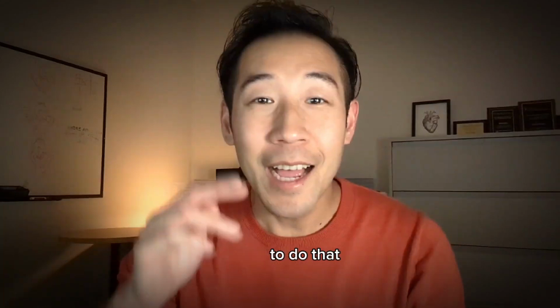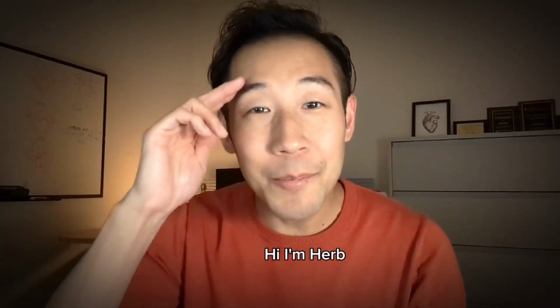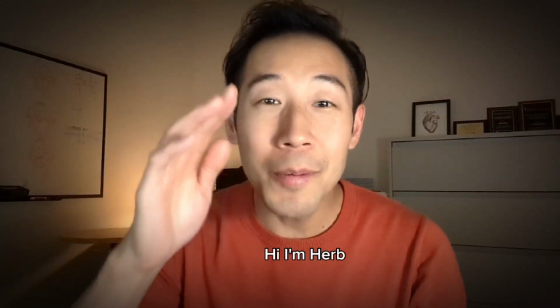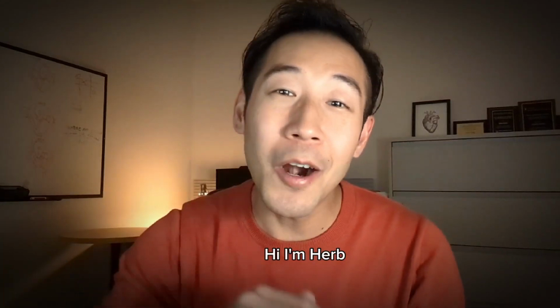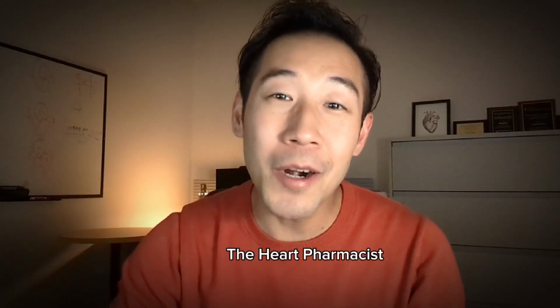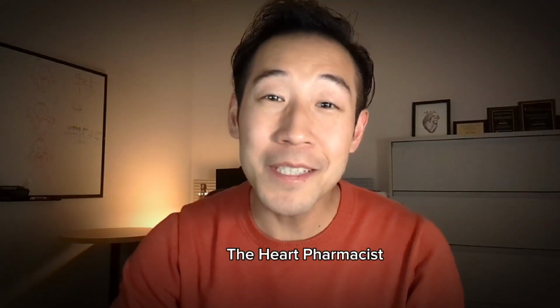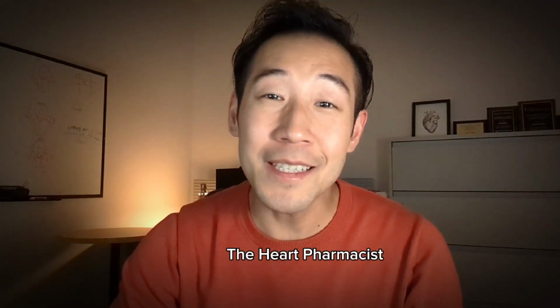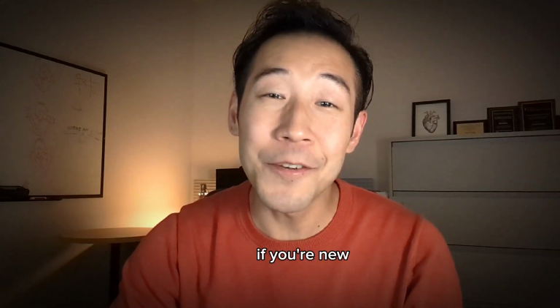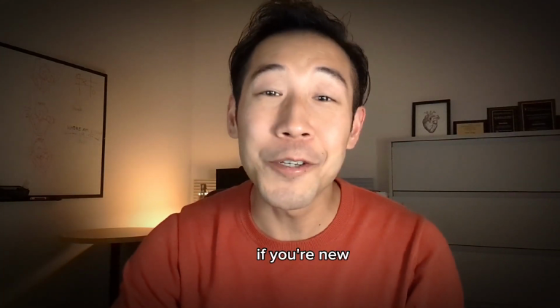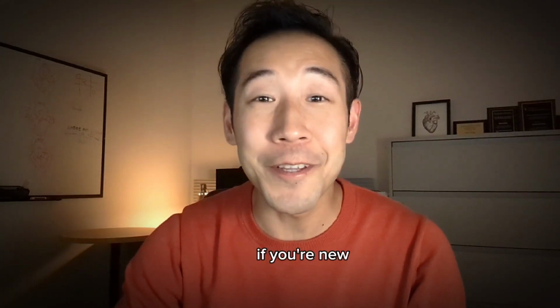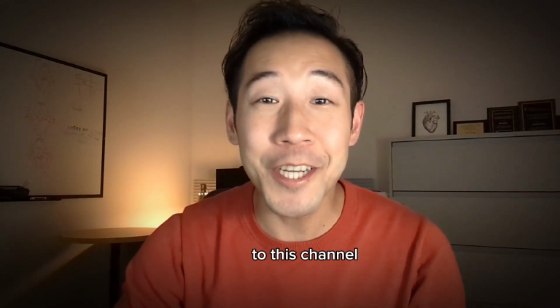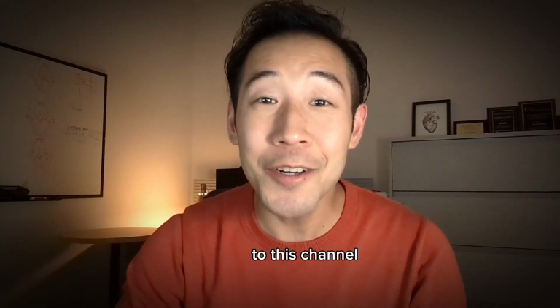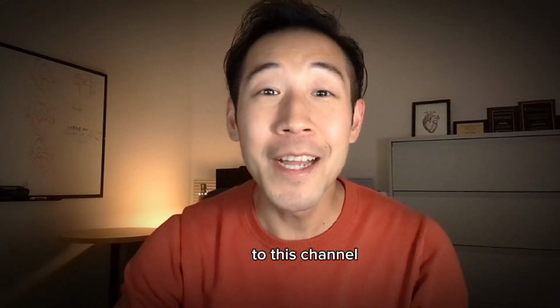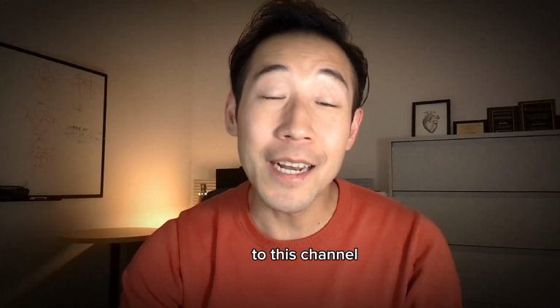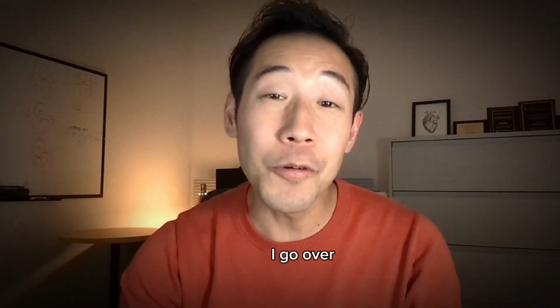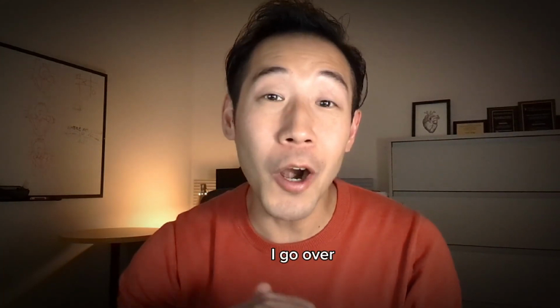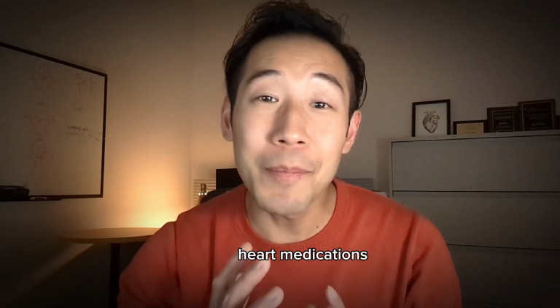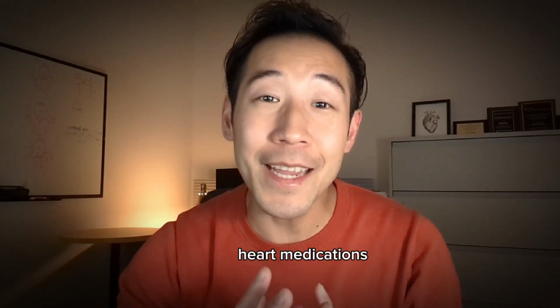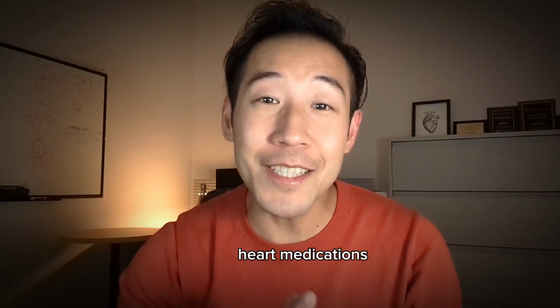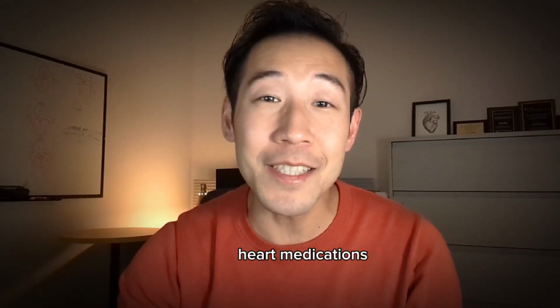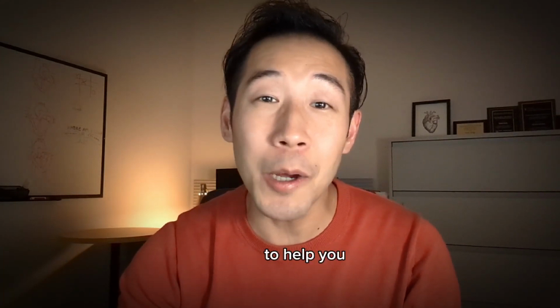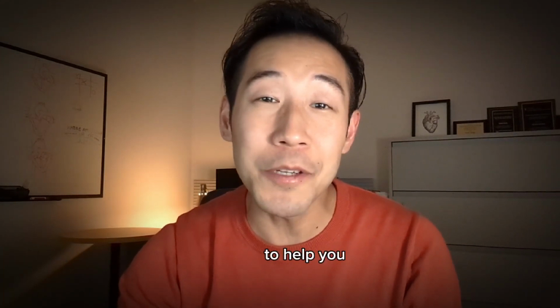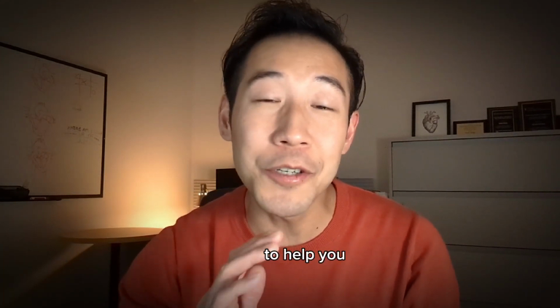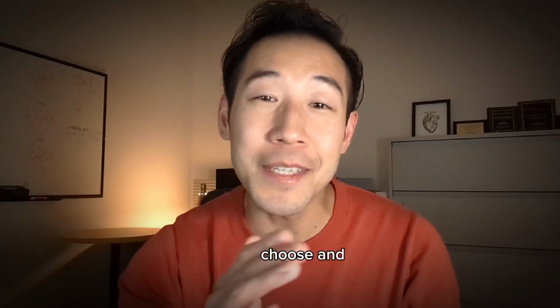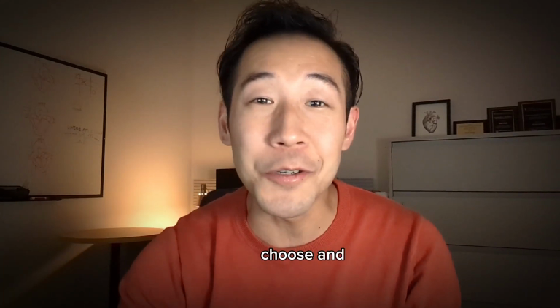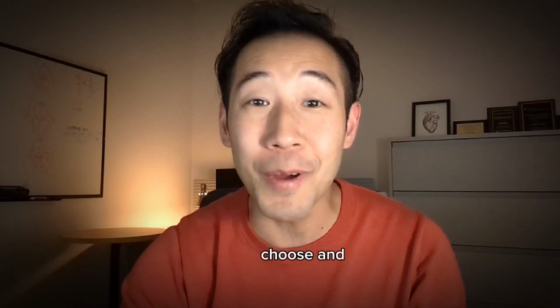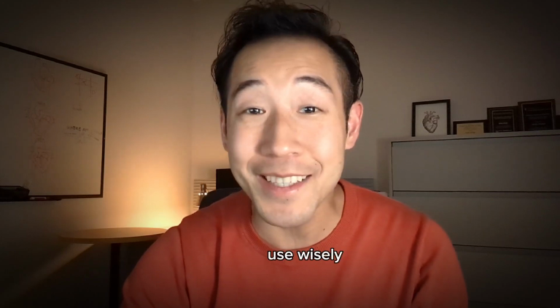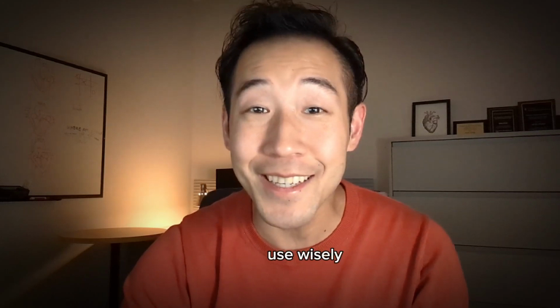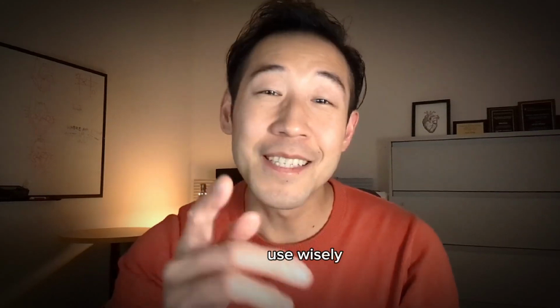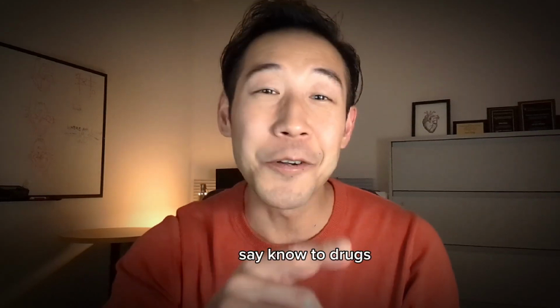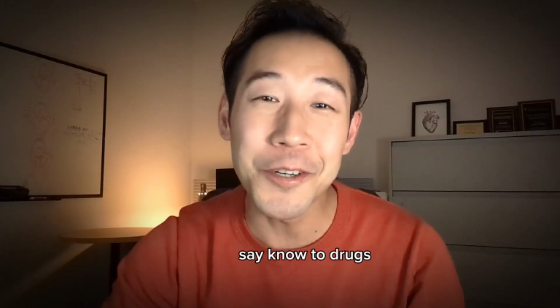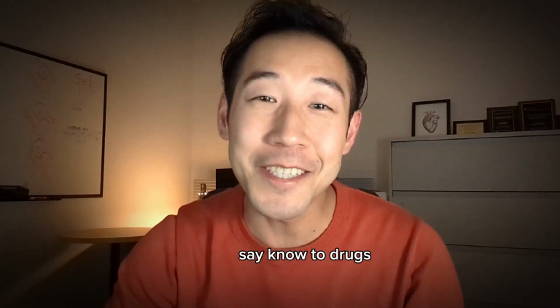Hi, I'm Herb the Heart Pharmacist if you're new to this channel, and I go over heart medications to help you choose and use wisely.